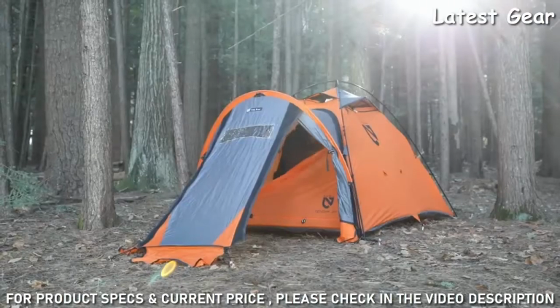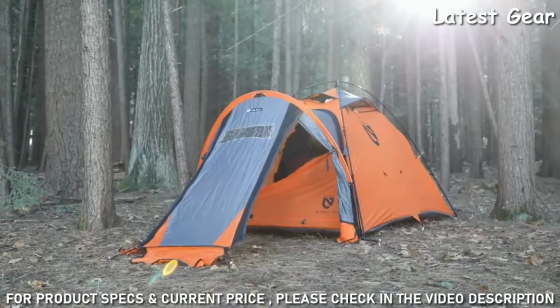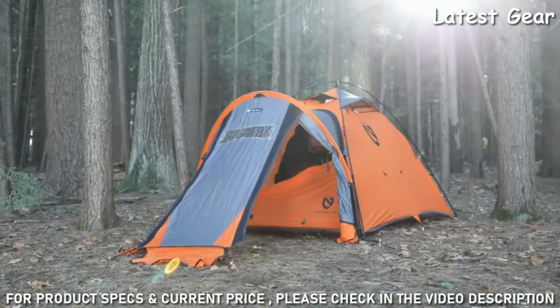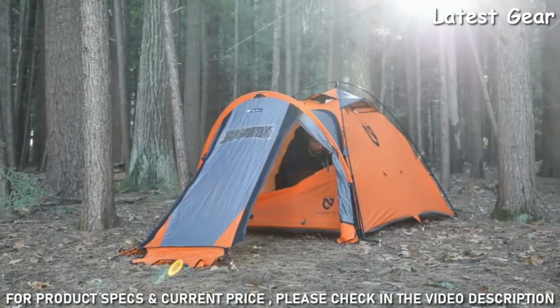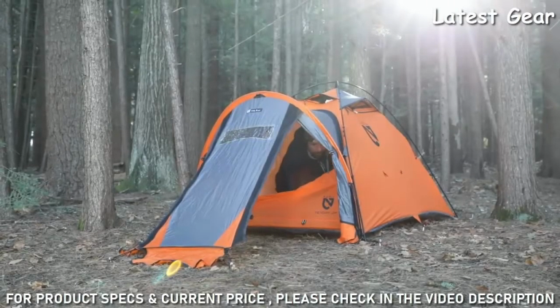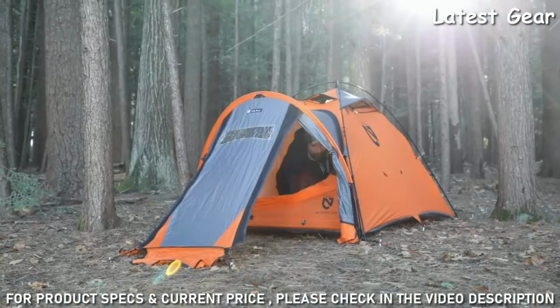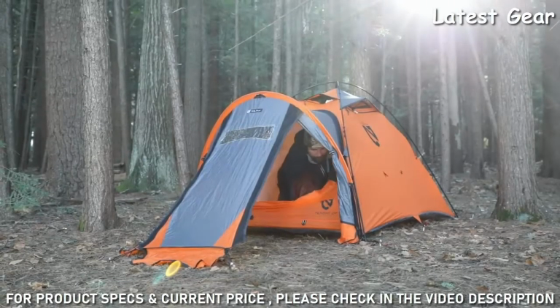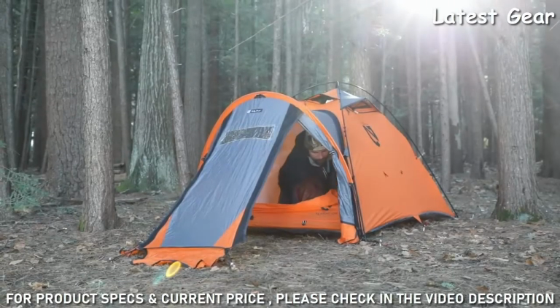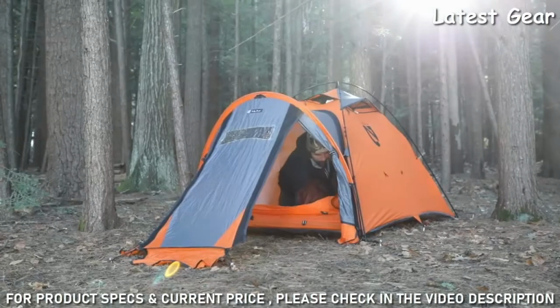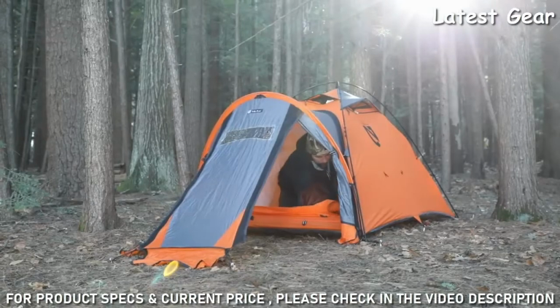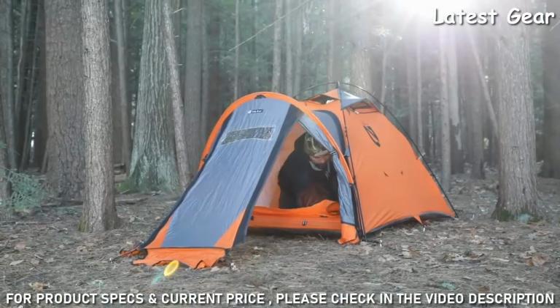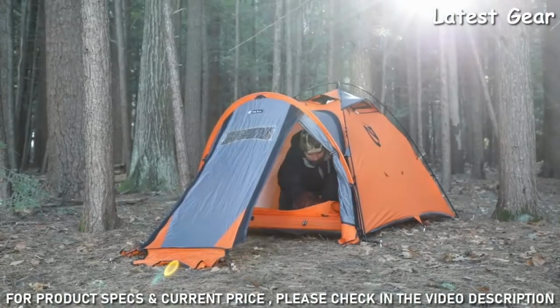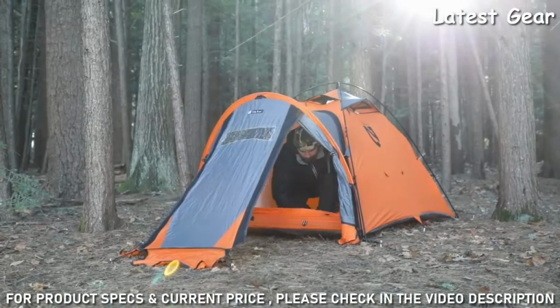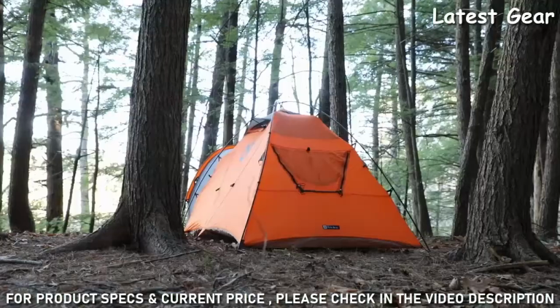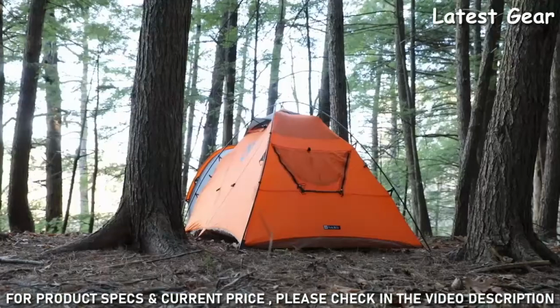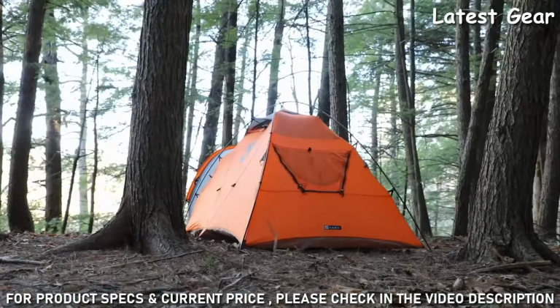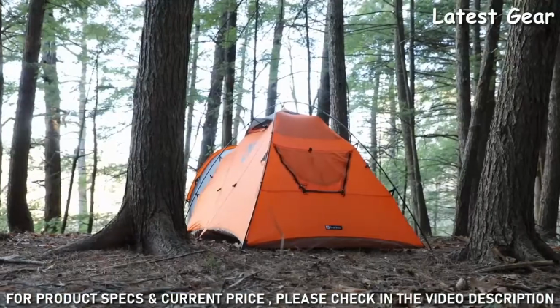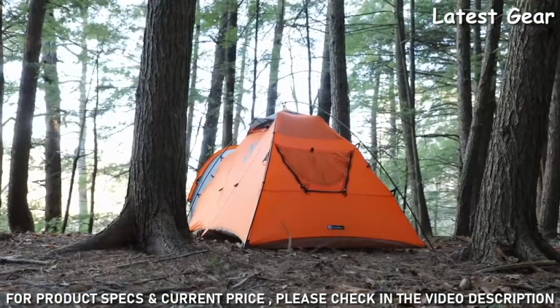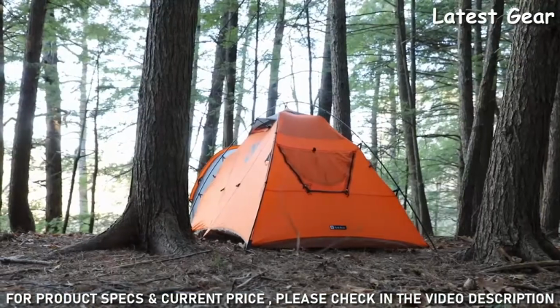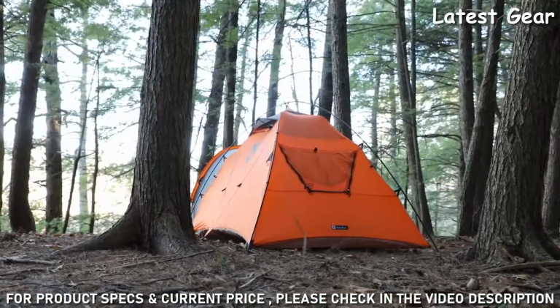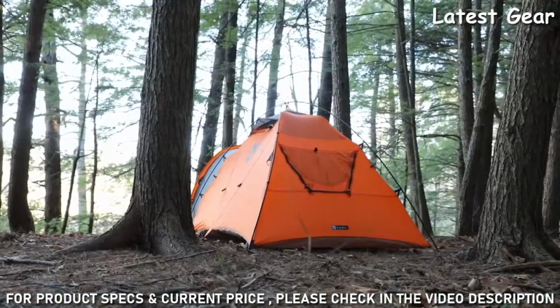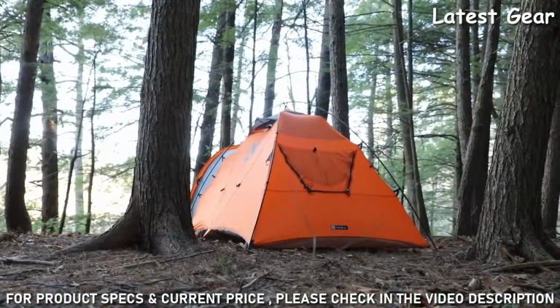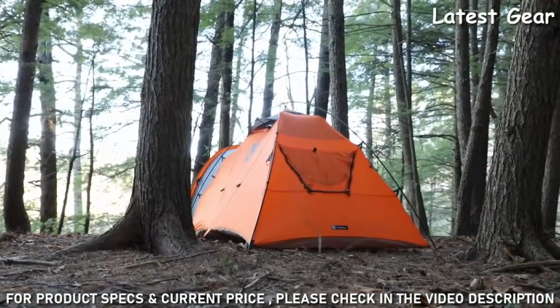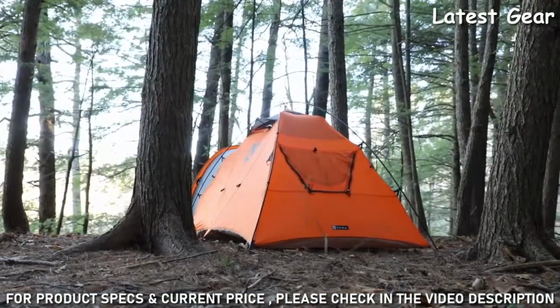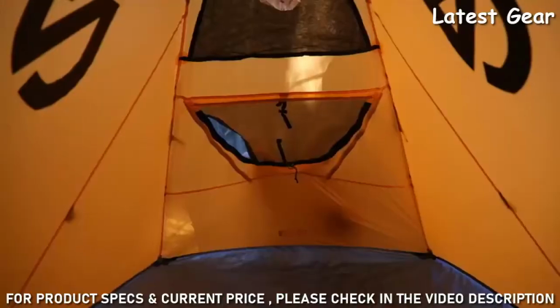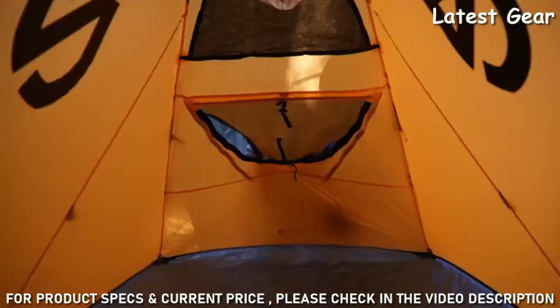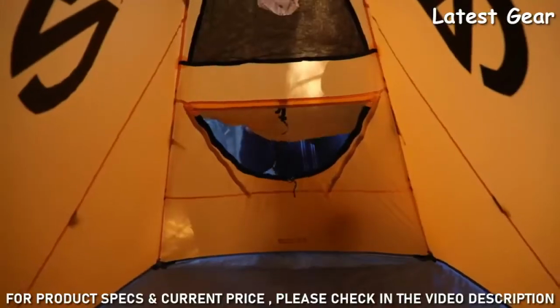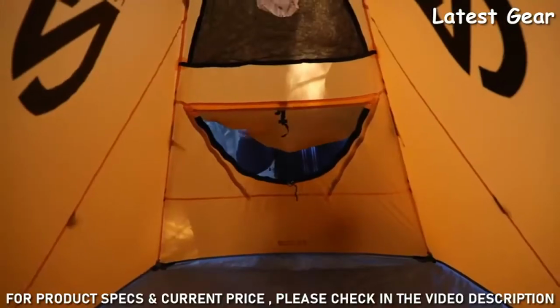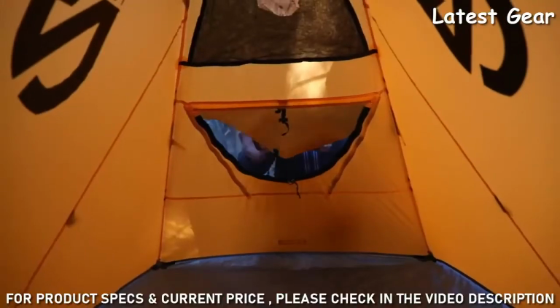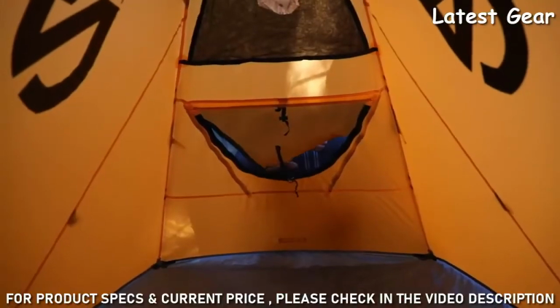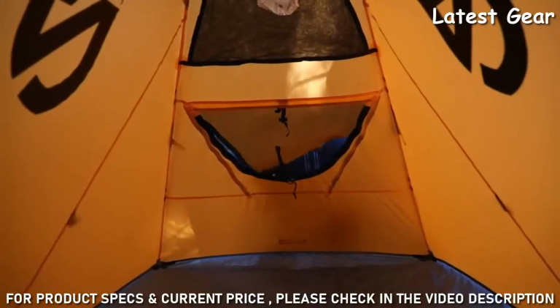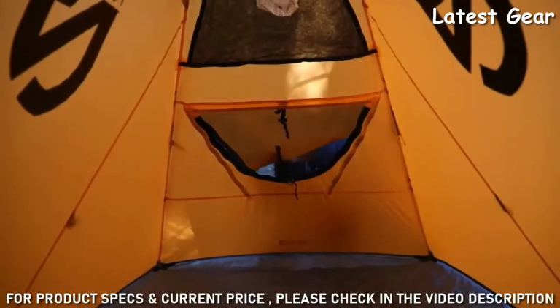A large front door offers easy access, and the rear window is large enough to be used as an escape hatch in emergencies.